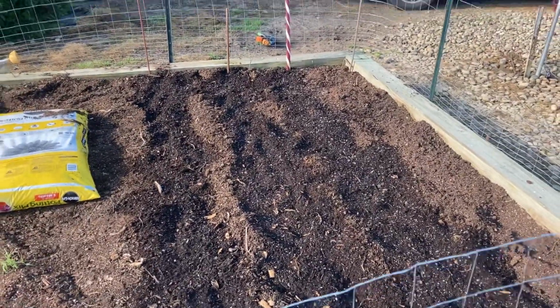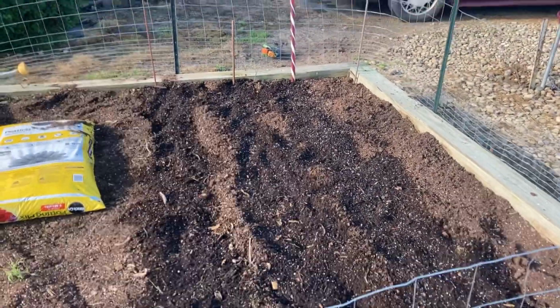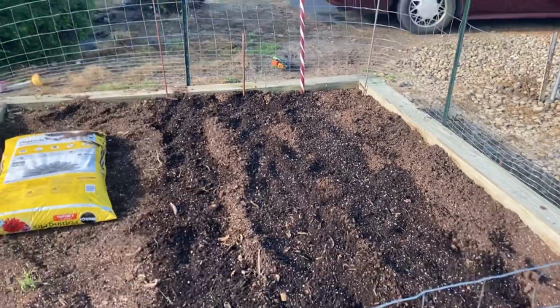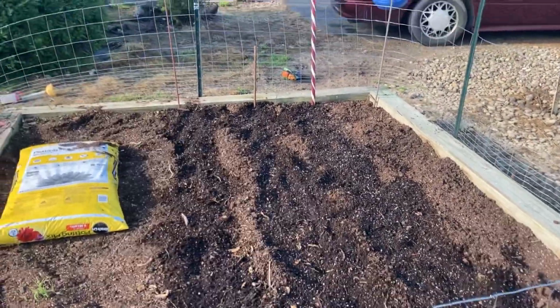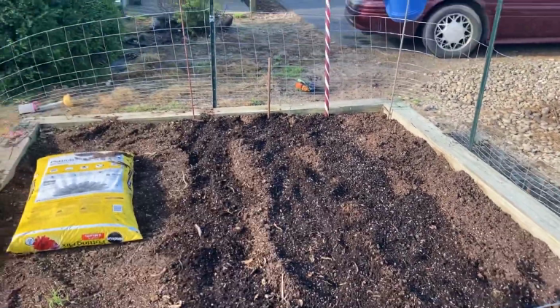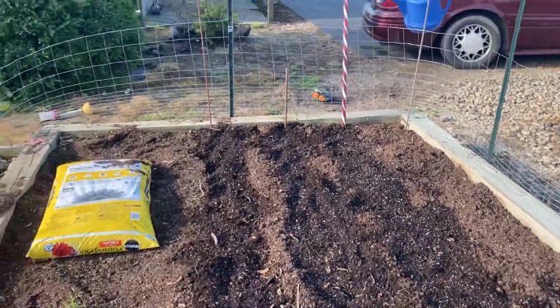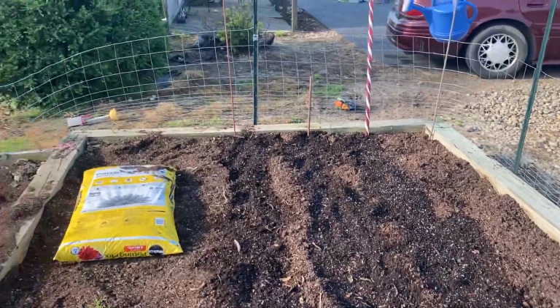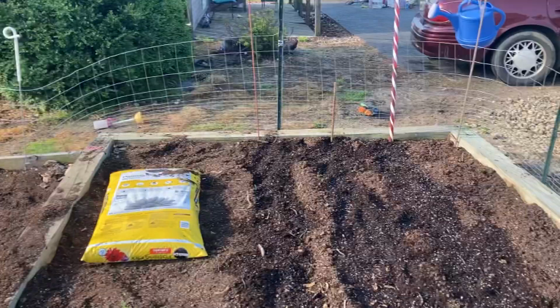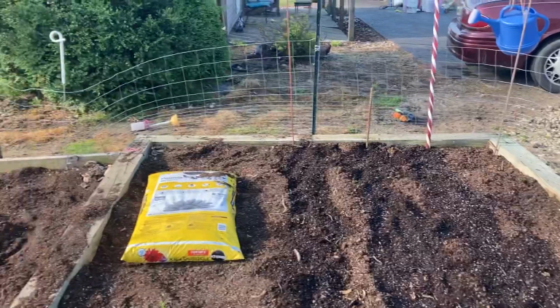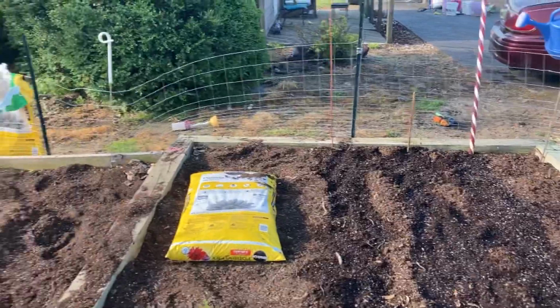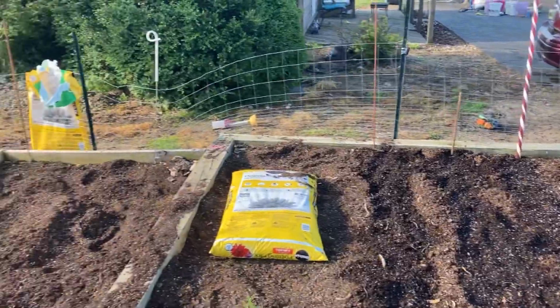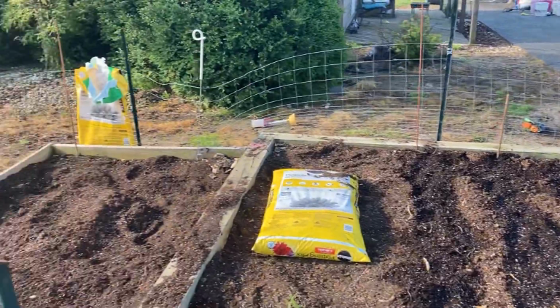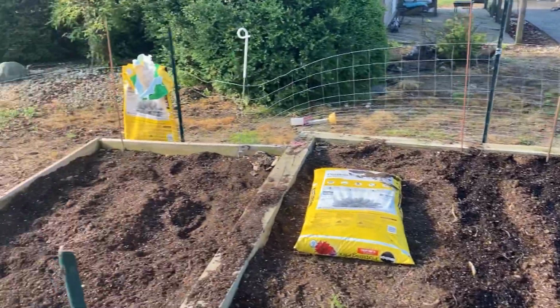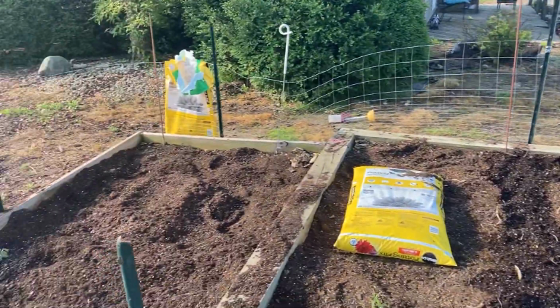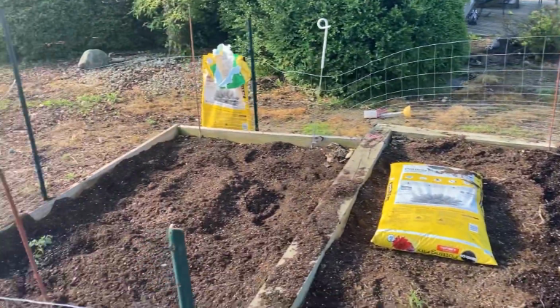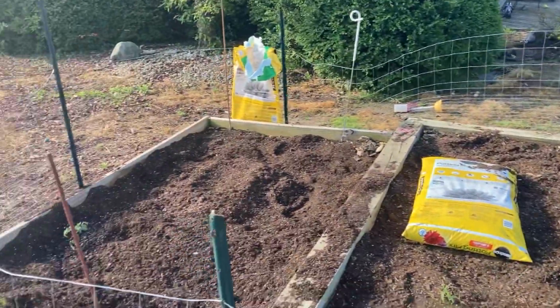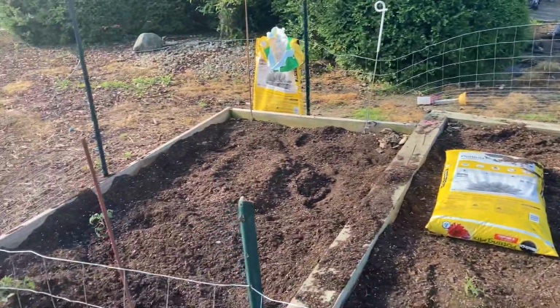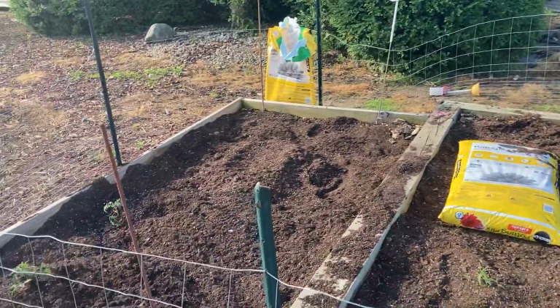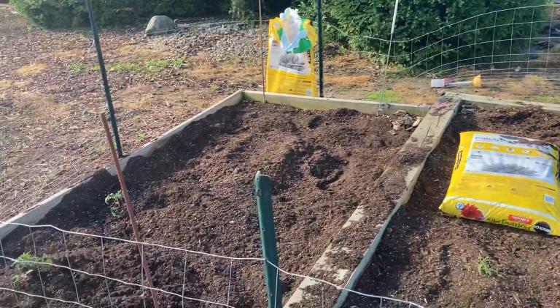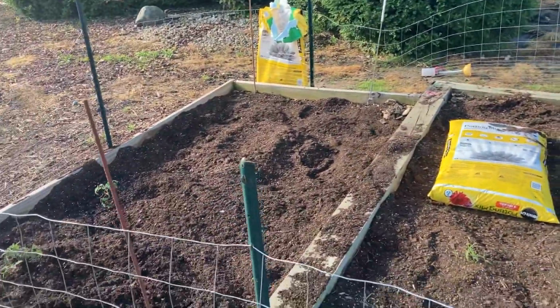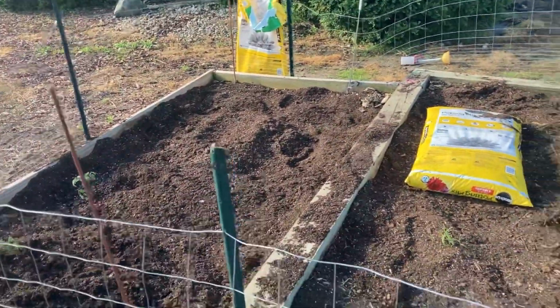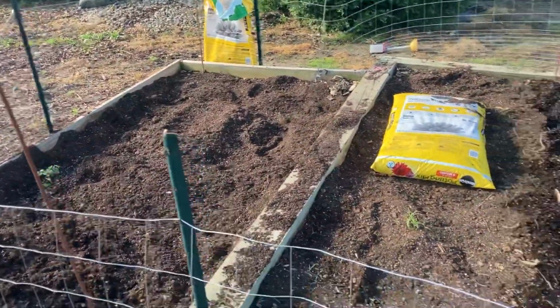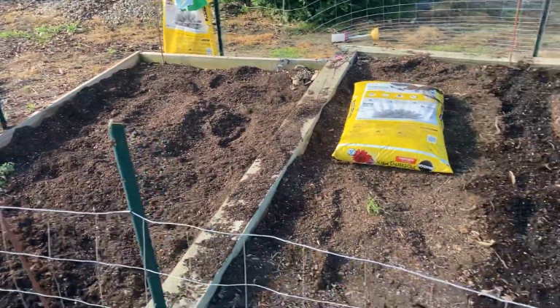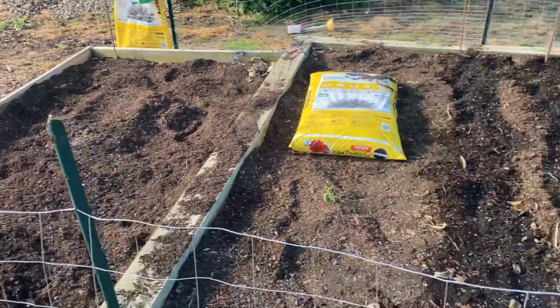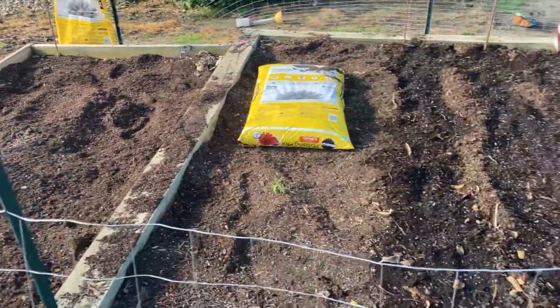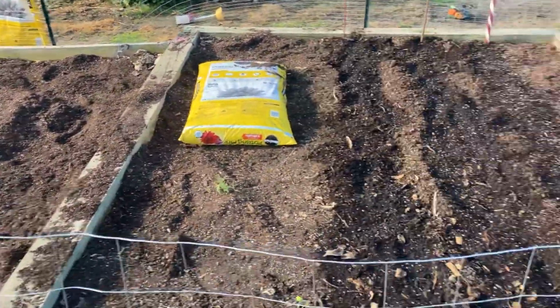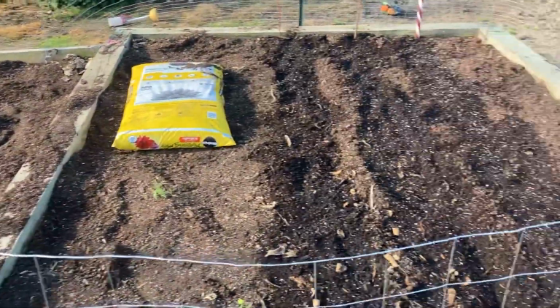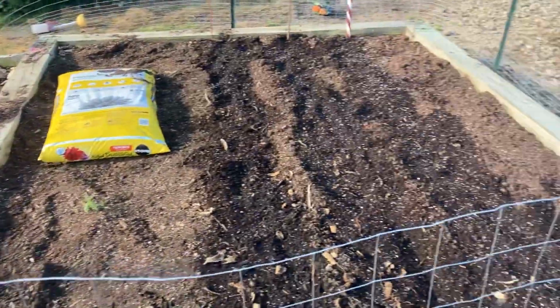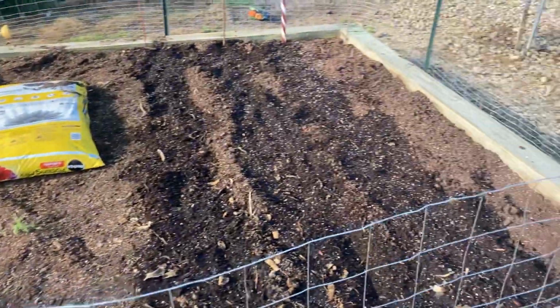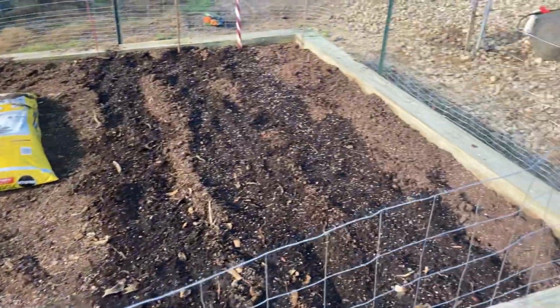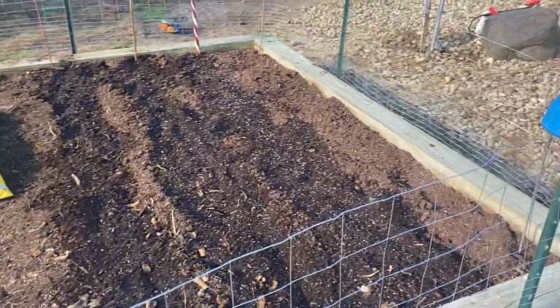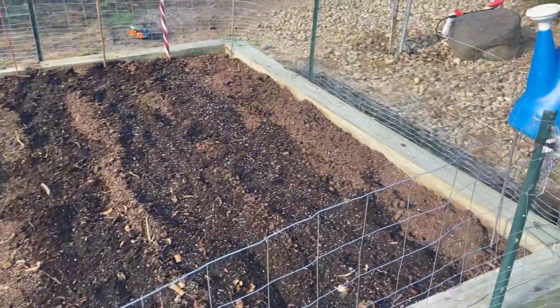Had to put a fence around it to keep the snowball — the dog — out. He liked to get in there and dig the dirt and keep cool.